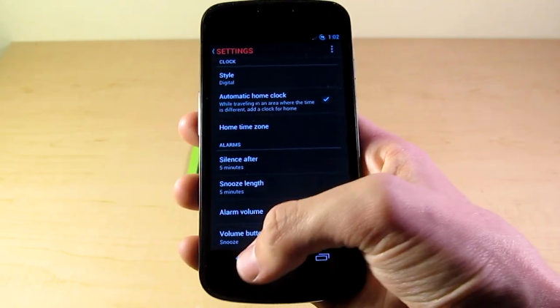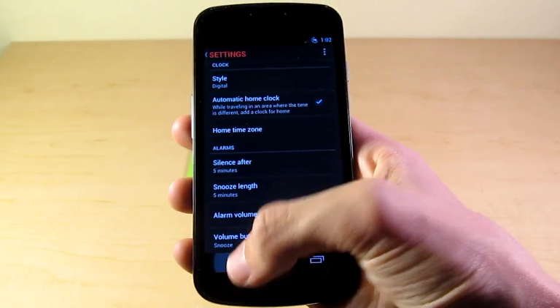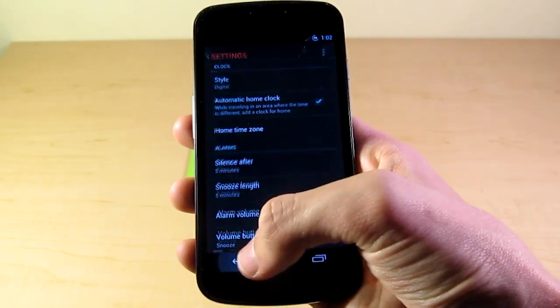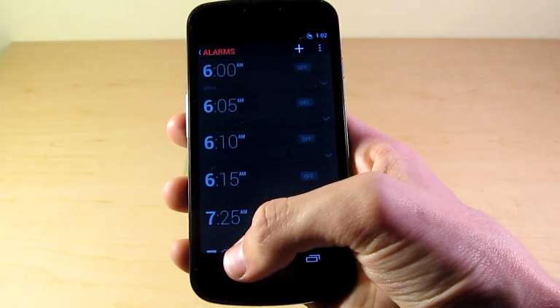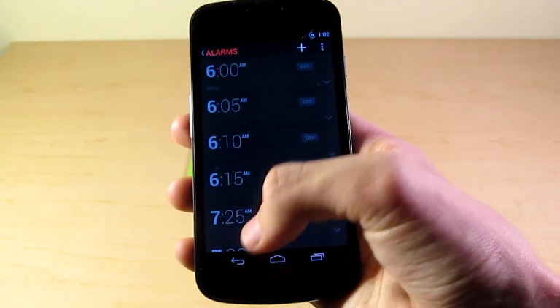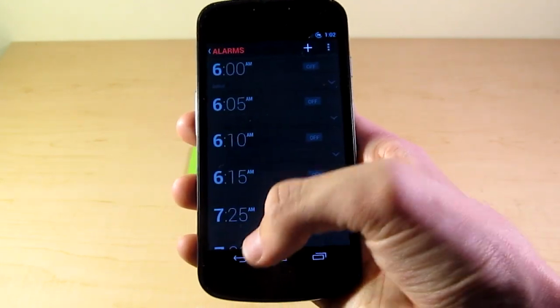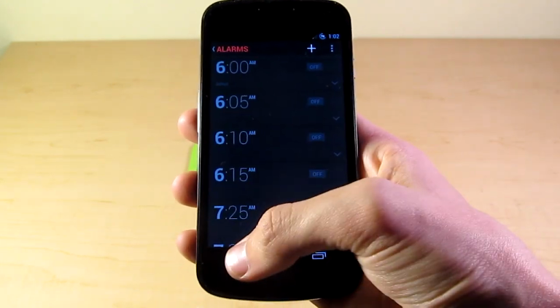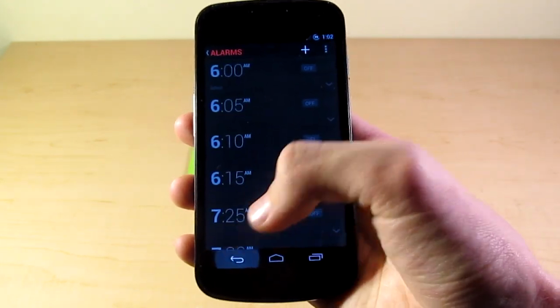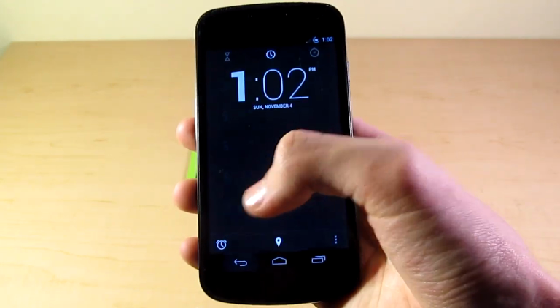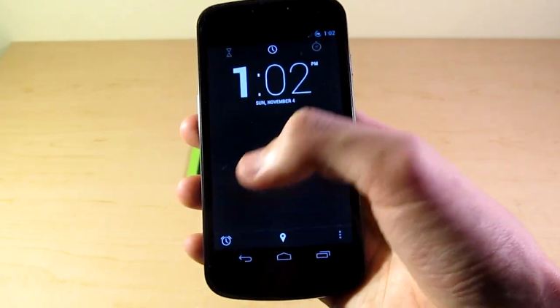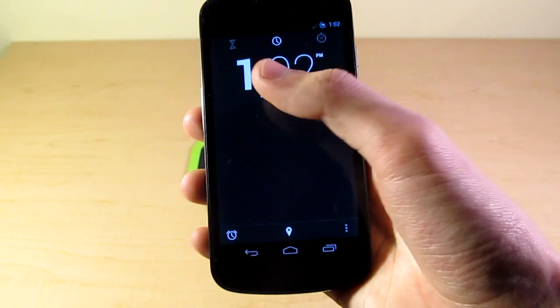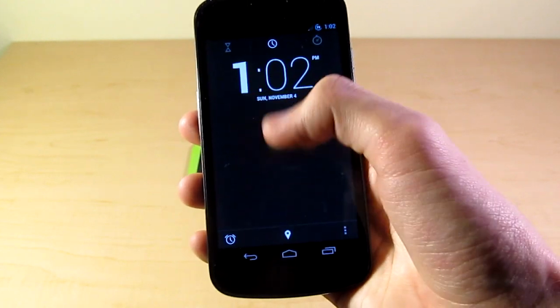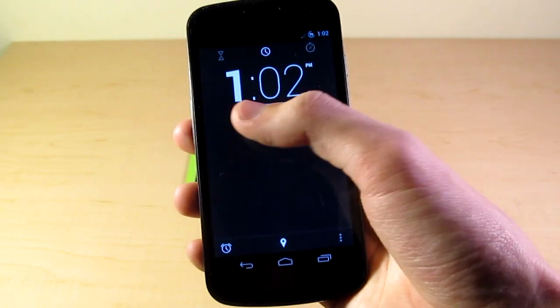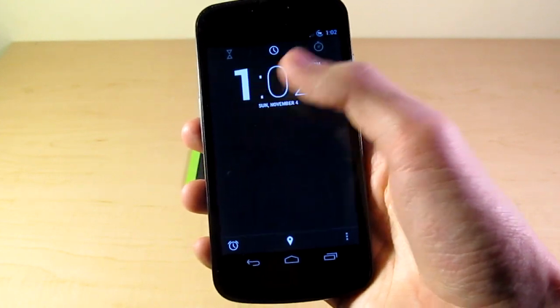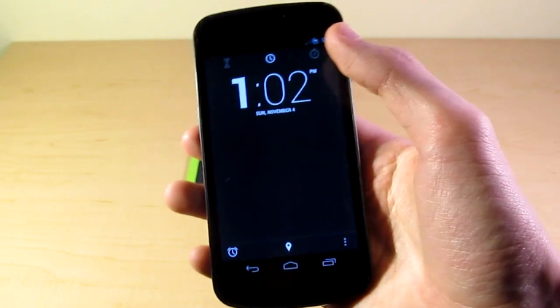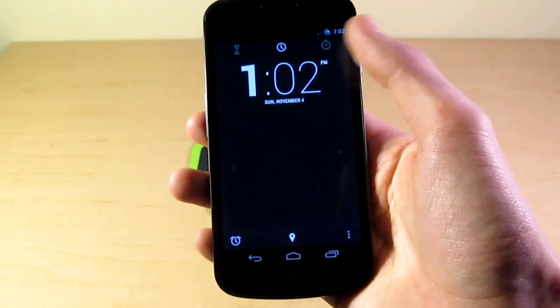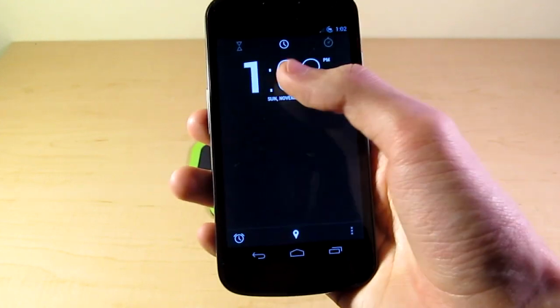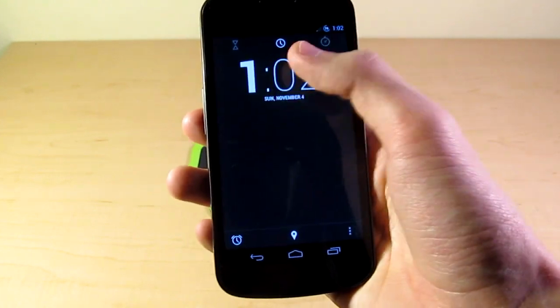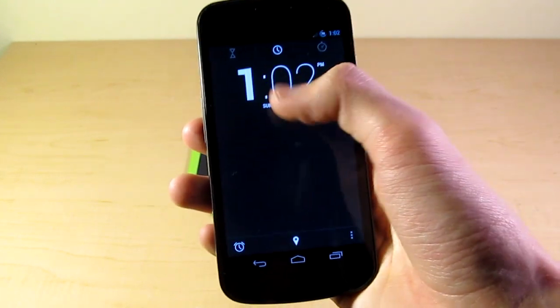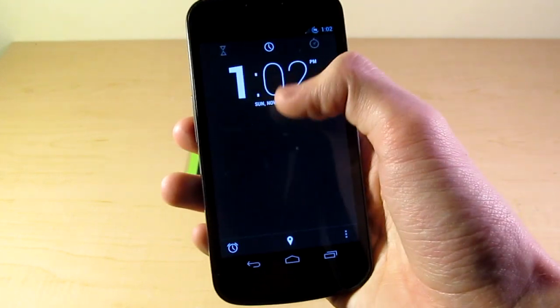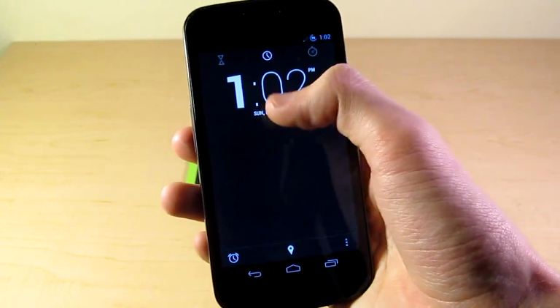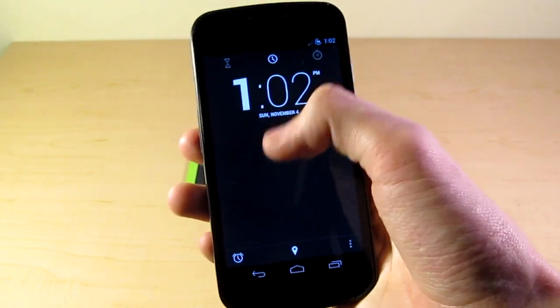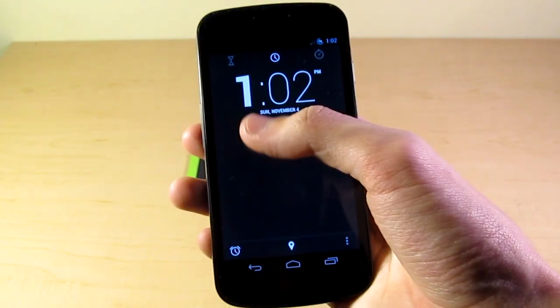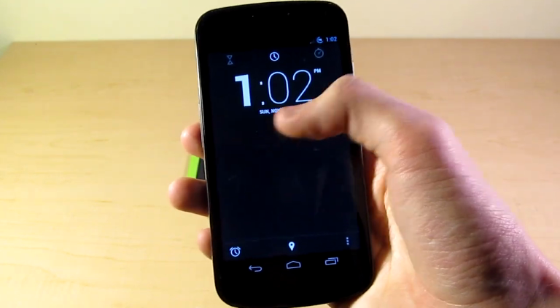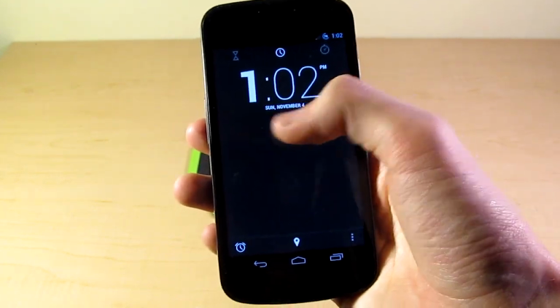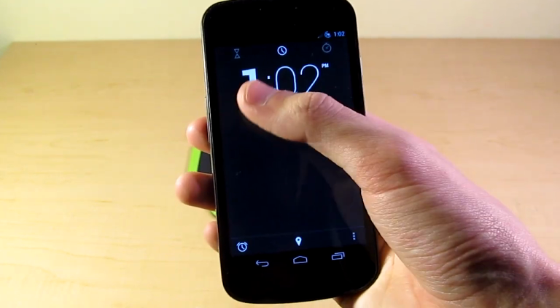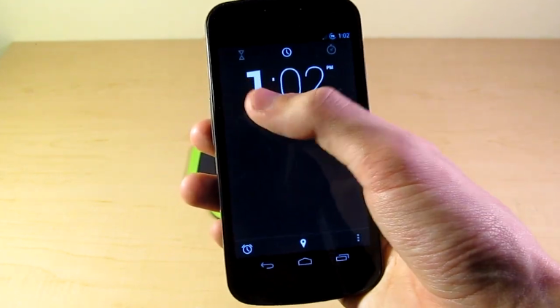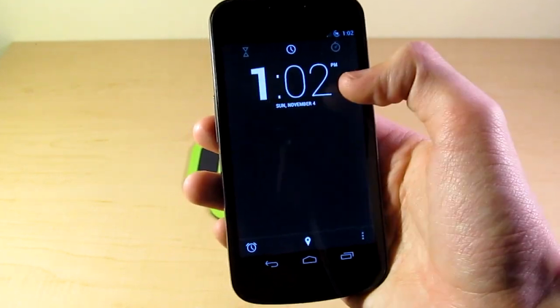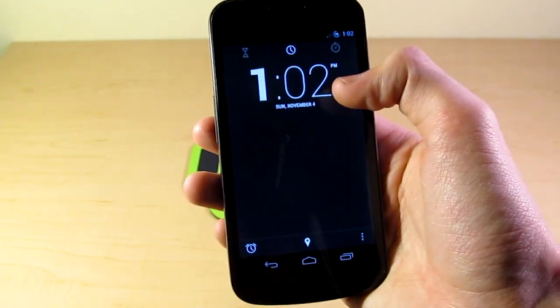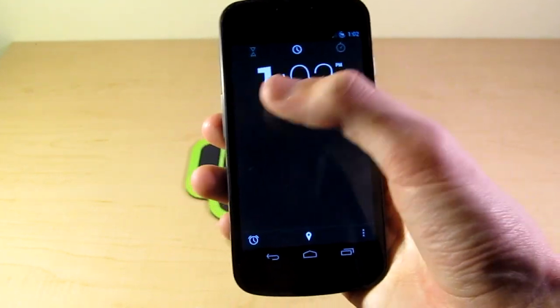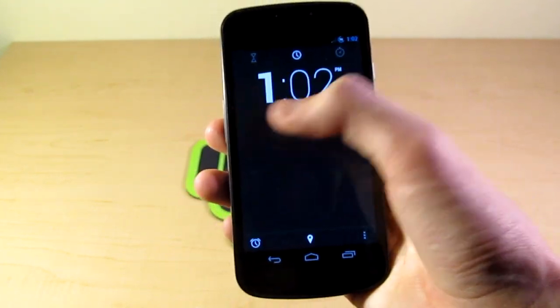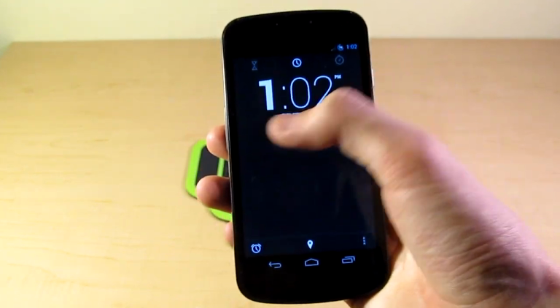Let's go back. So this is the main screen. You can see there's just a clock up here. It tells us the date. Nice font here. Pretty stylish.